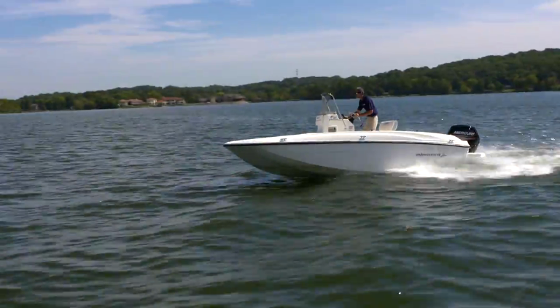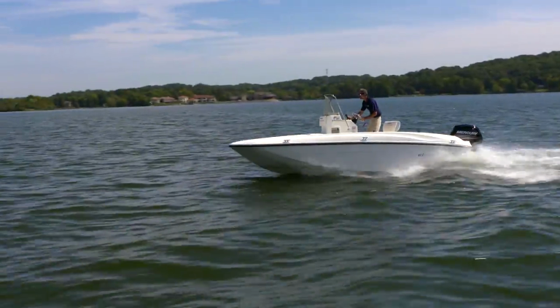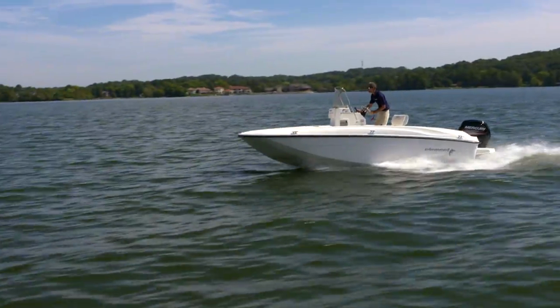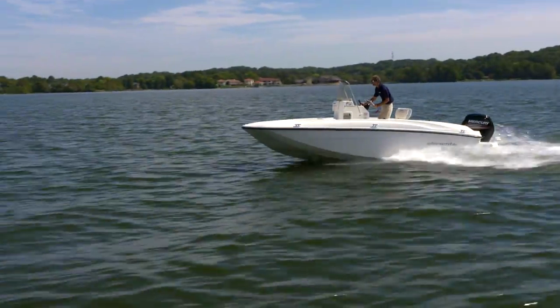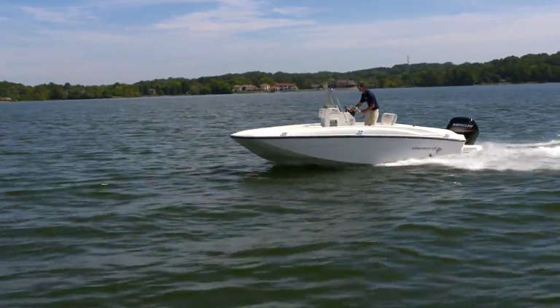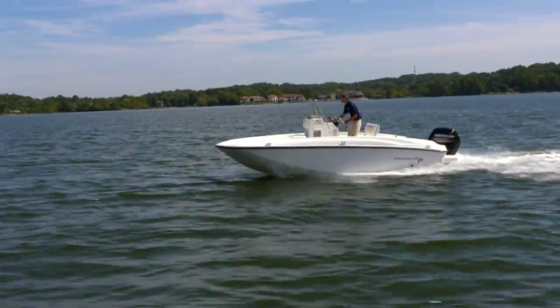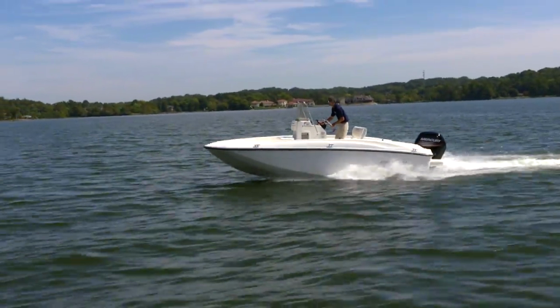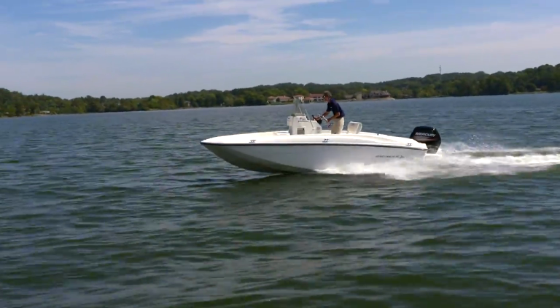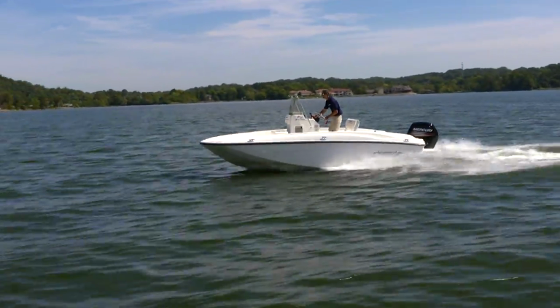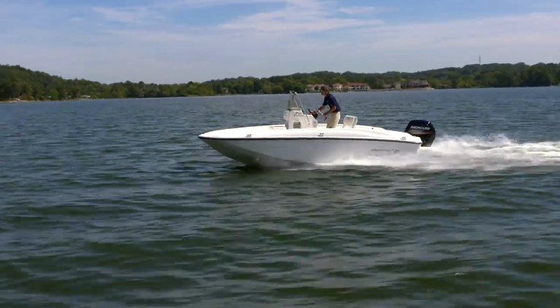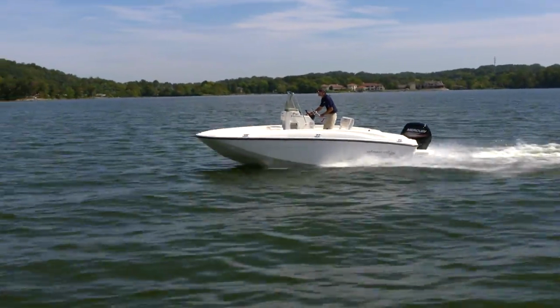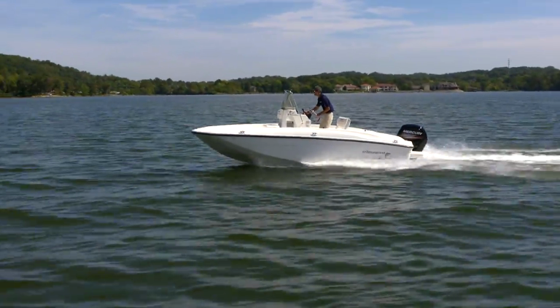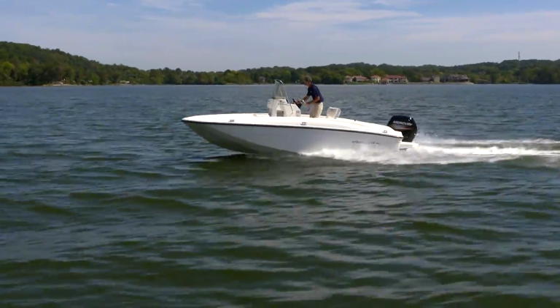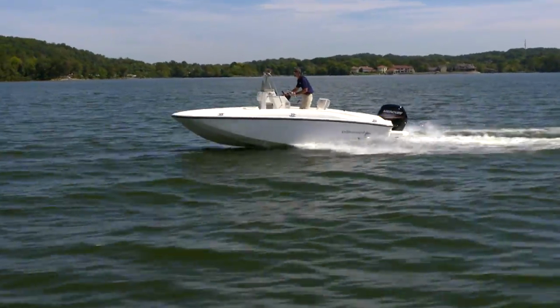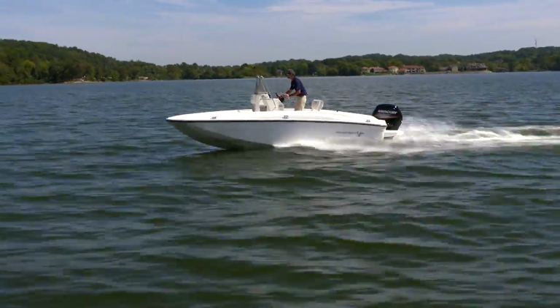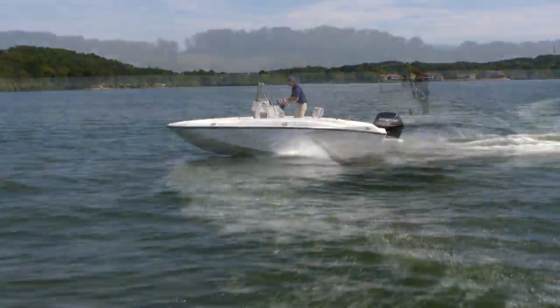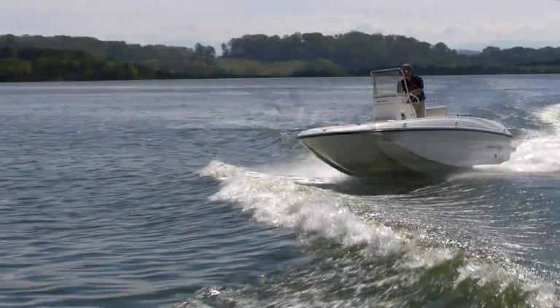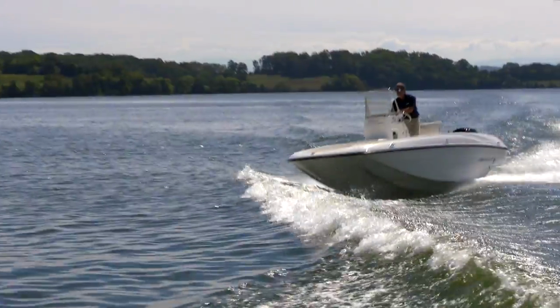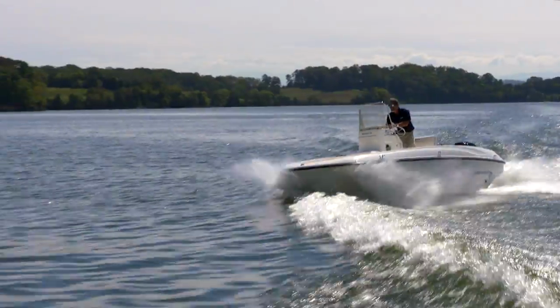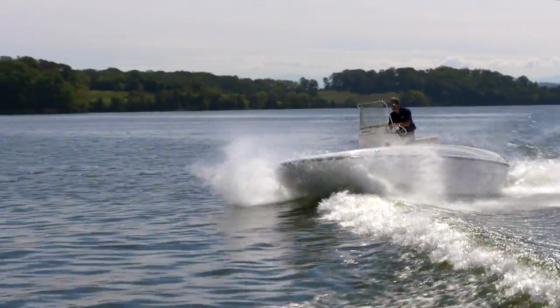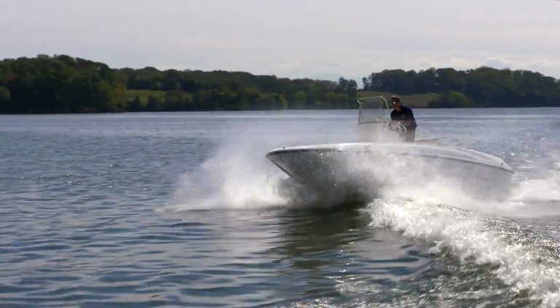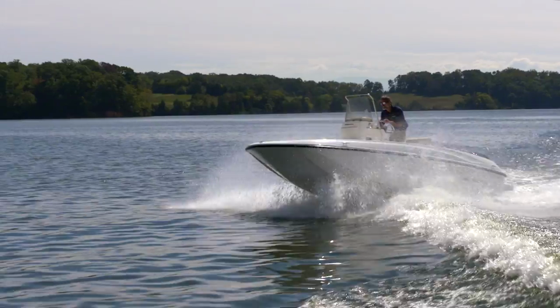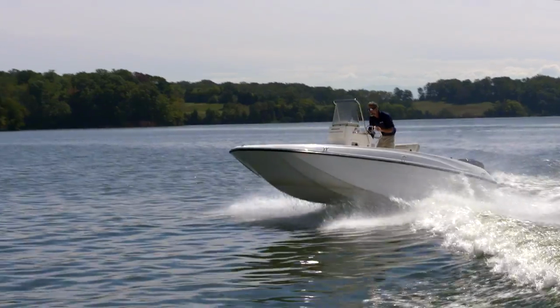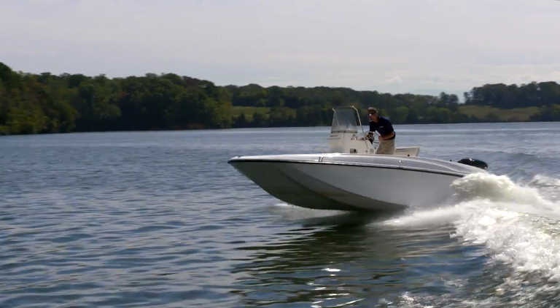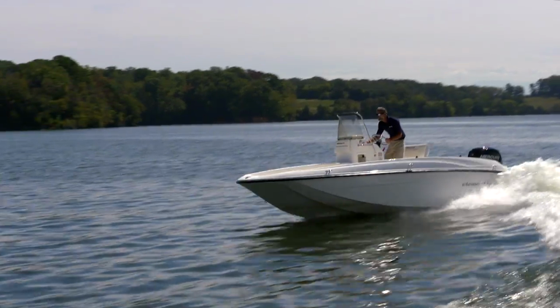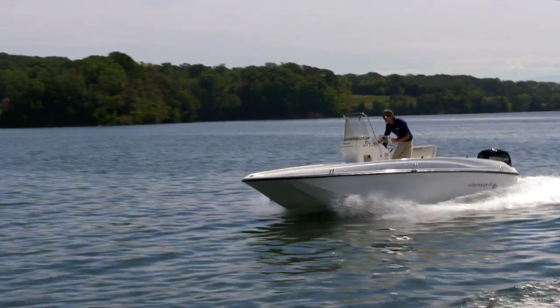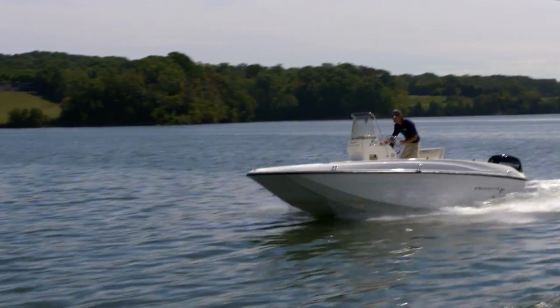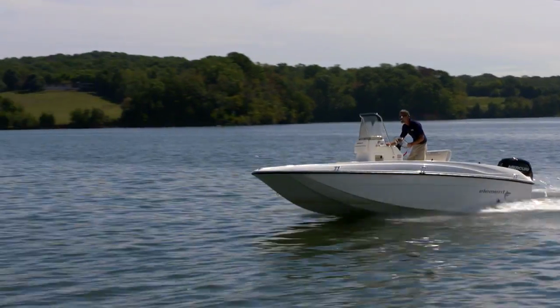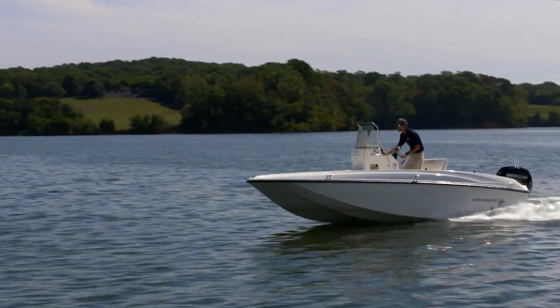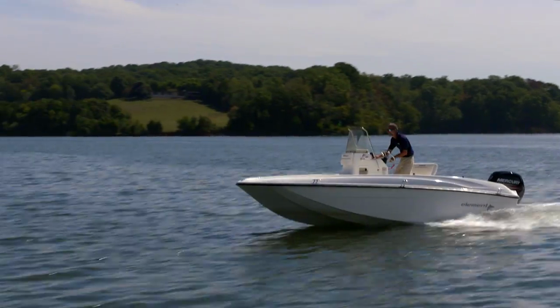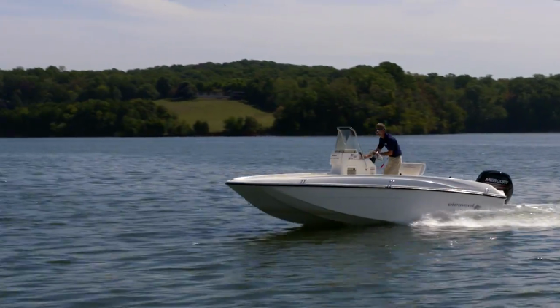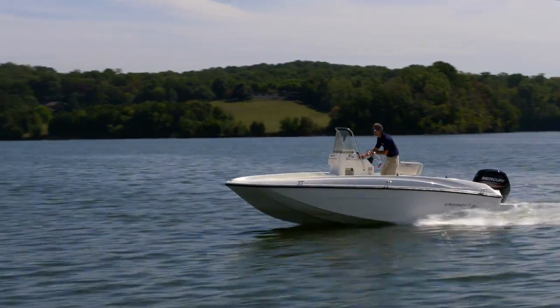What about wave handling? The M-Hull does a good job in small chop. On bigger waves, you will want to pull back on the throttle. Hey, it's only an 18-foot boat.